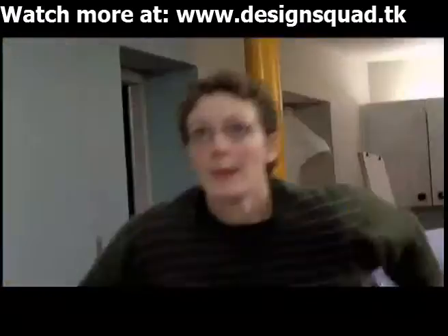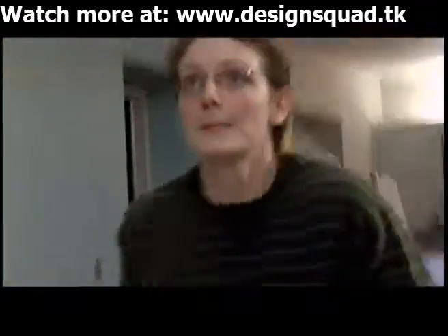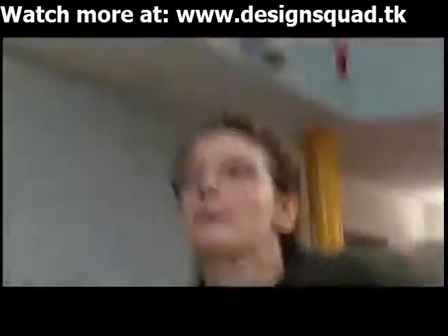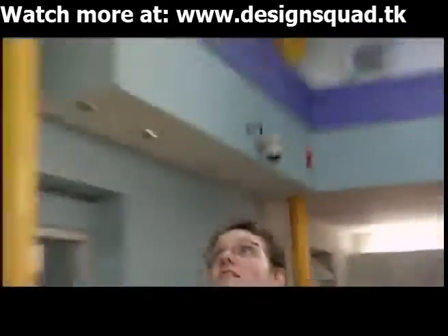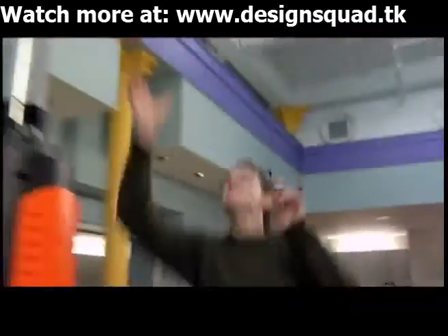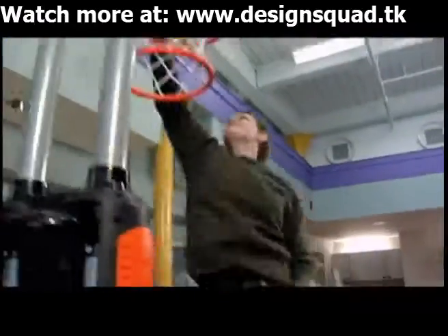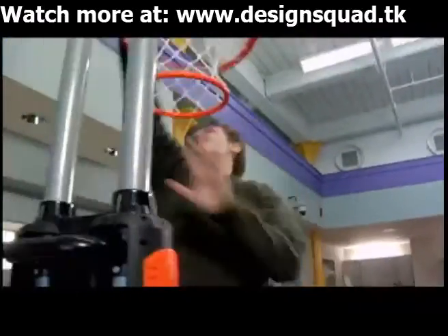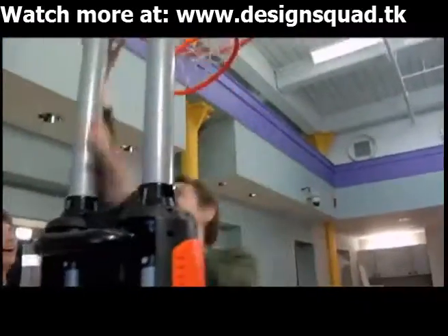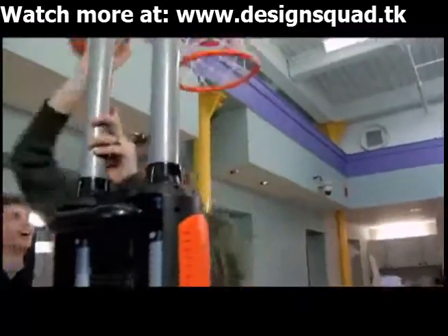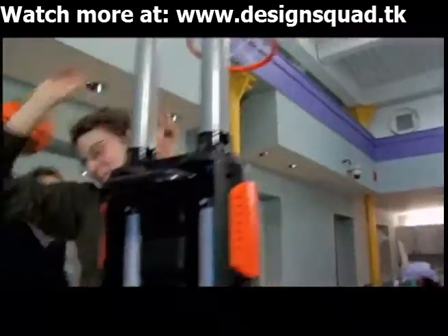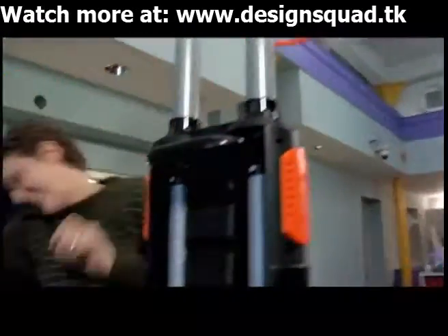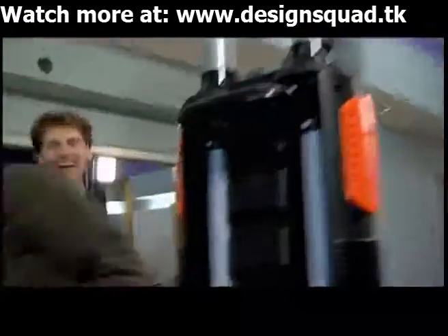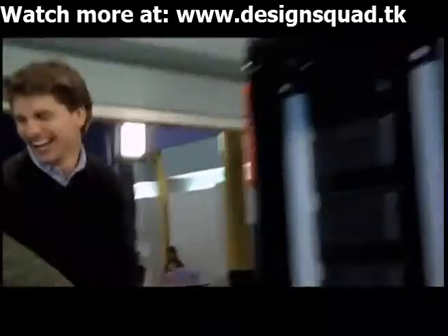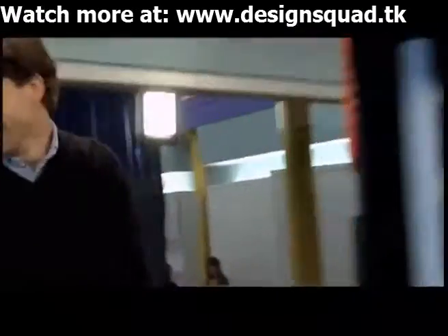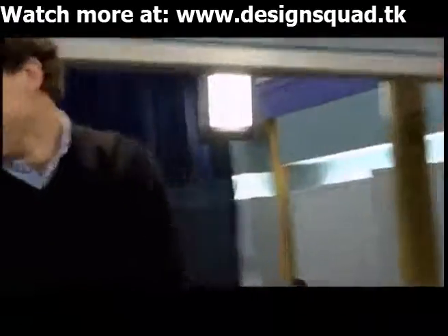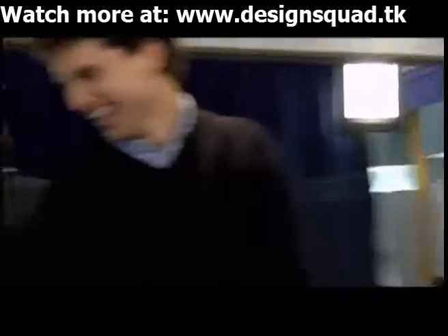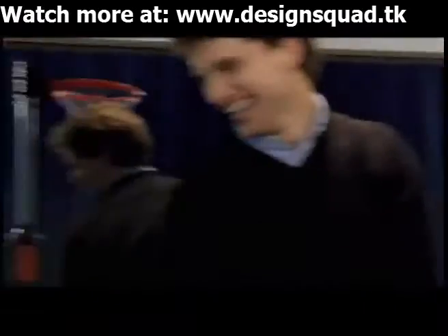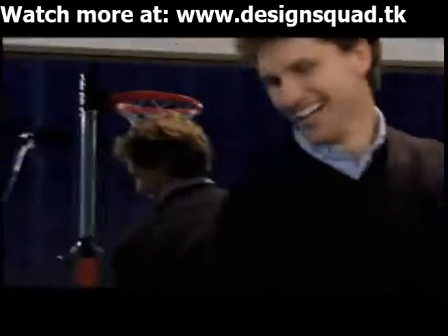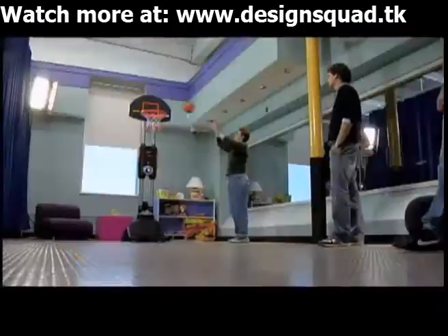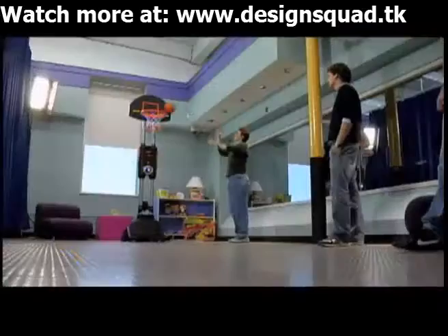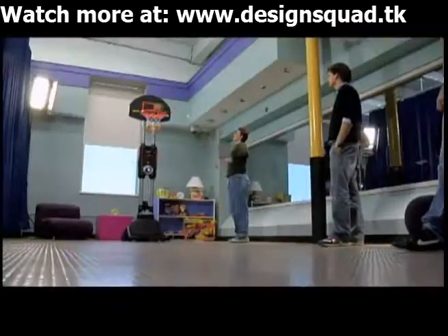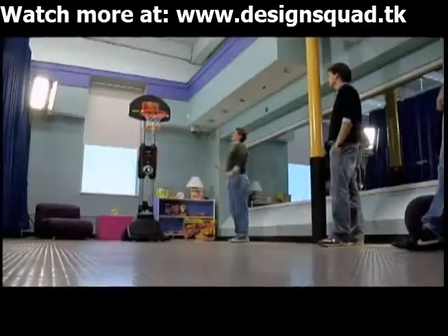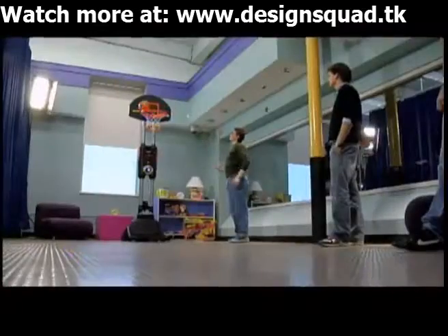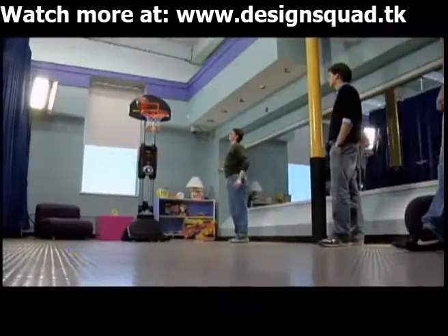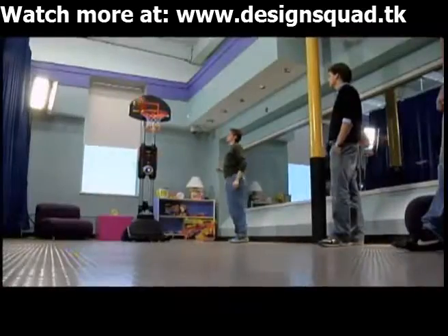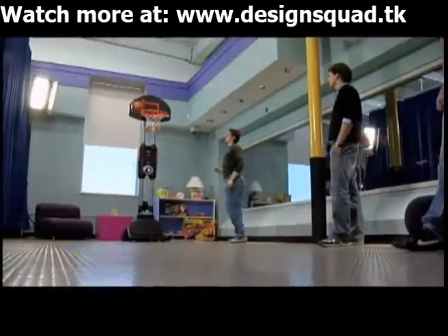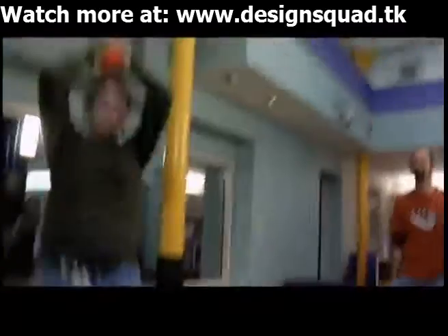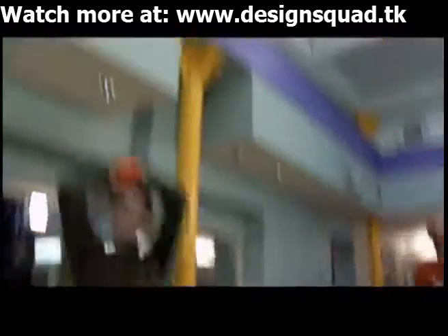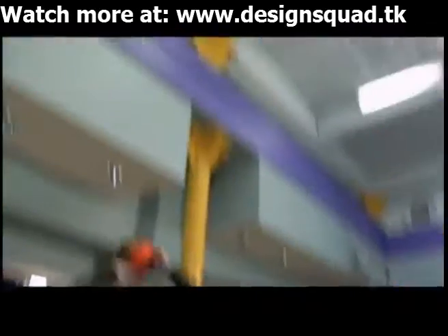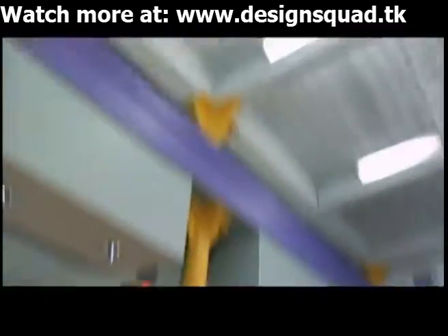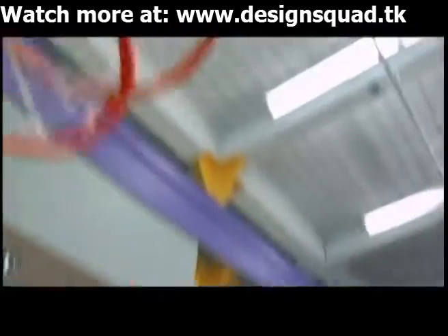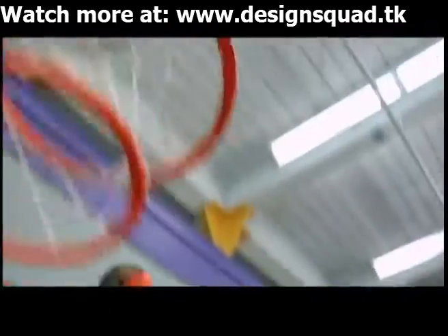We put a number of sensors in different areas so that you can tell if you just hit the backboard, or if you hit the backboard and the ball goes in.